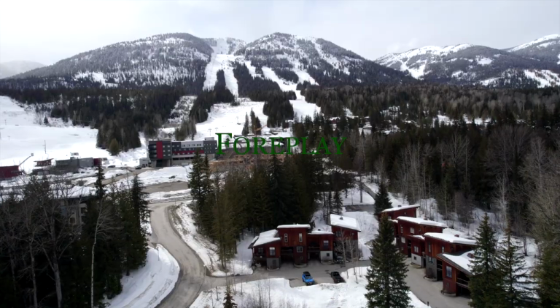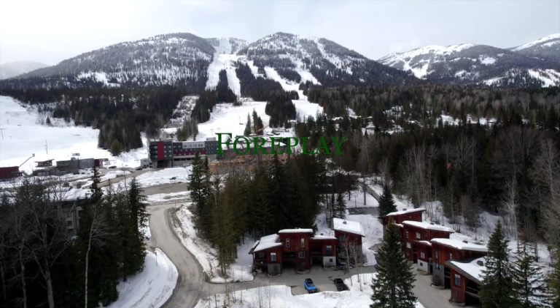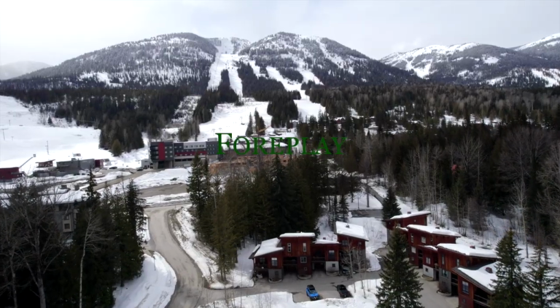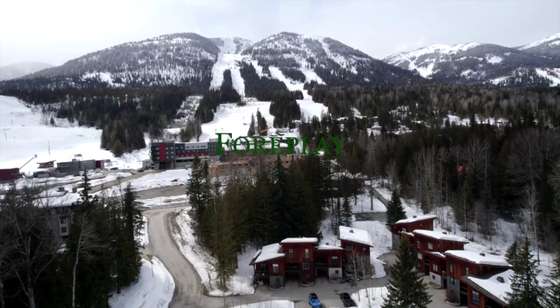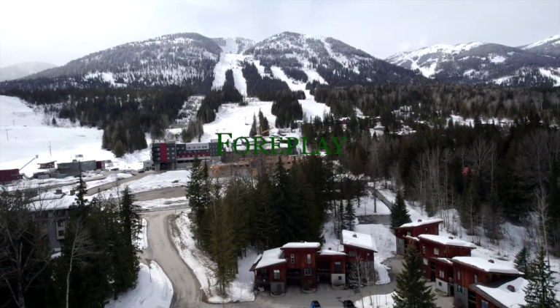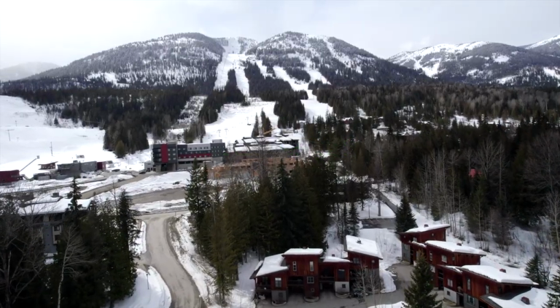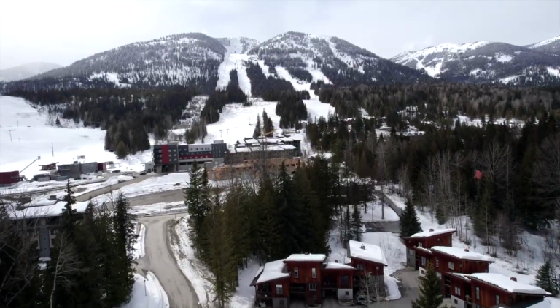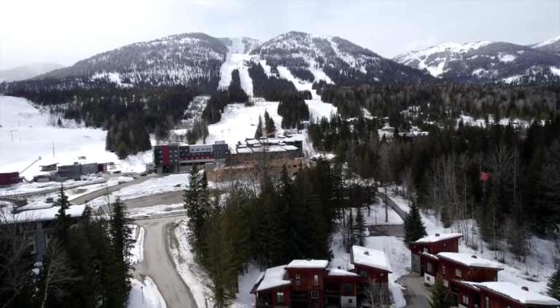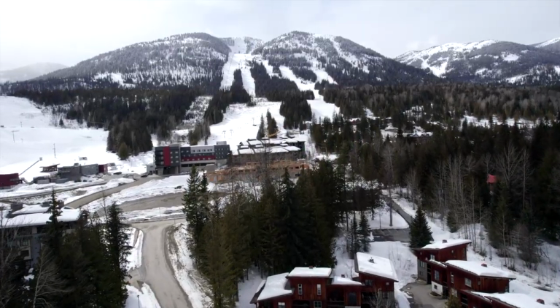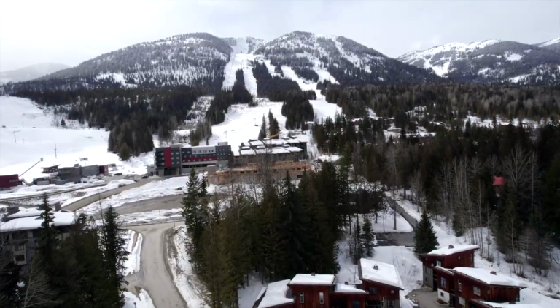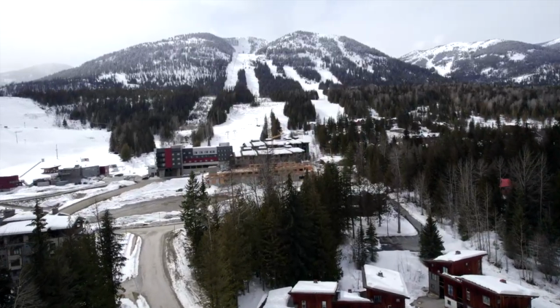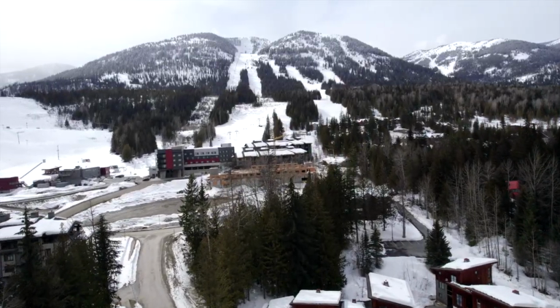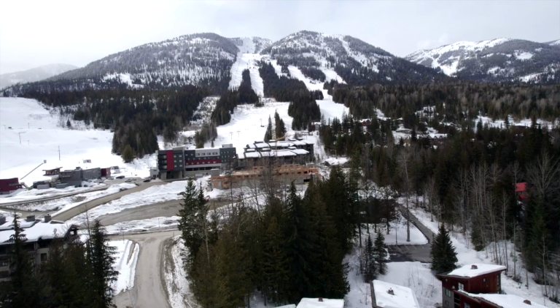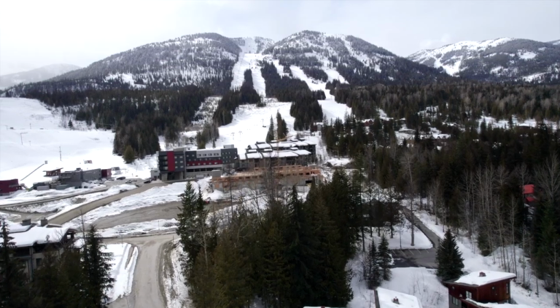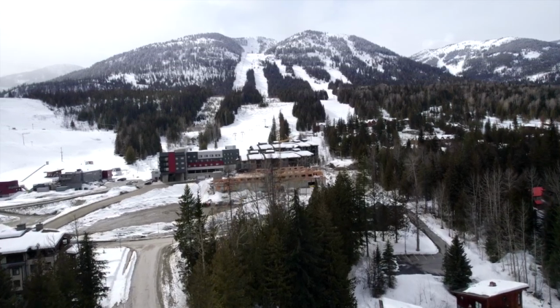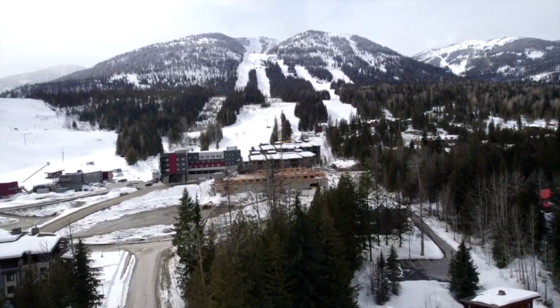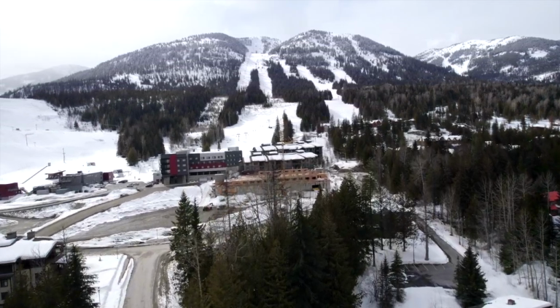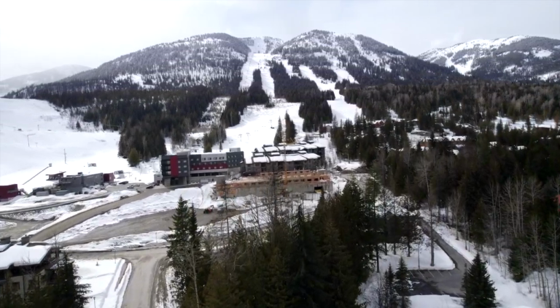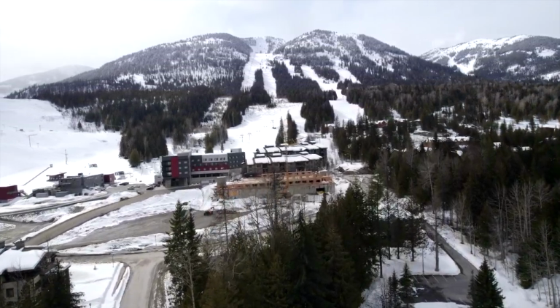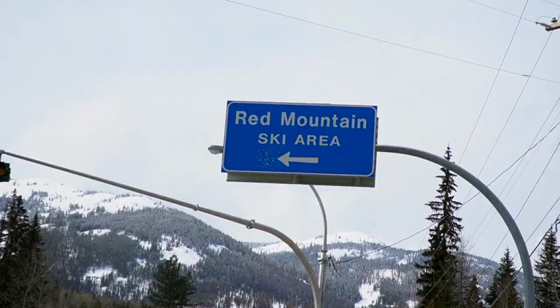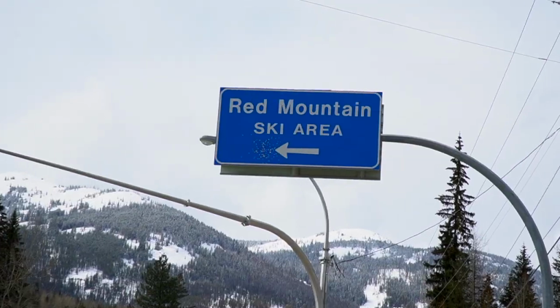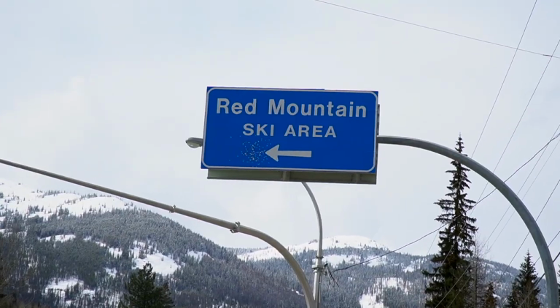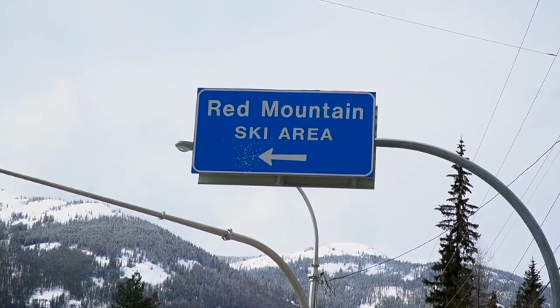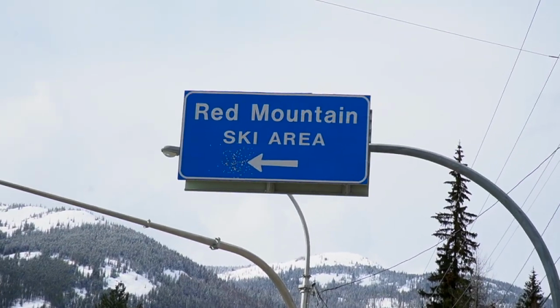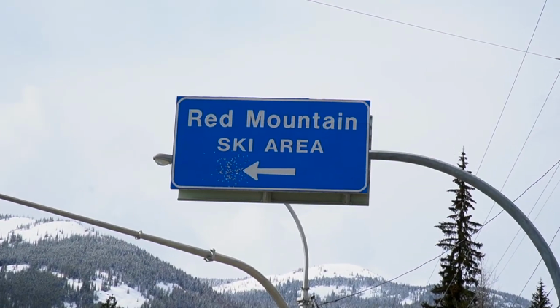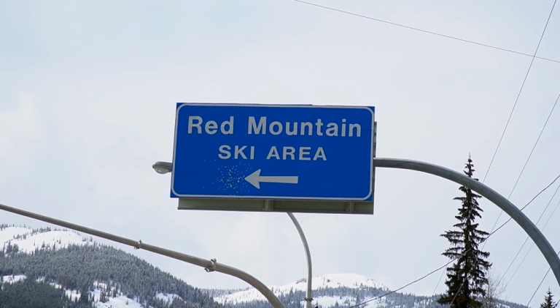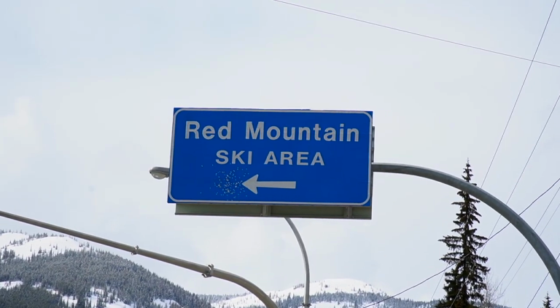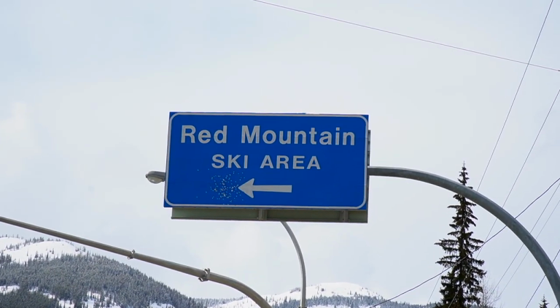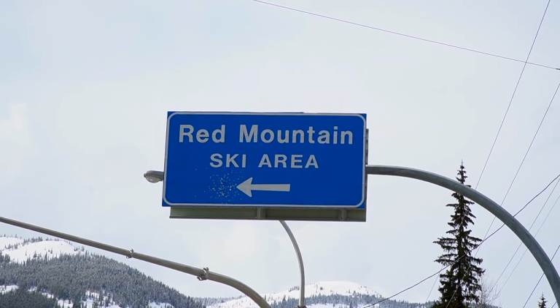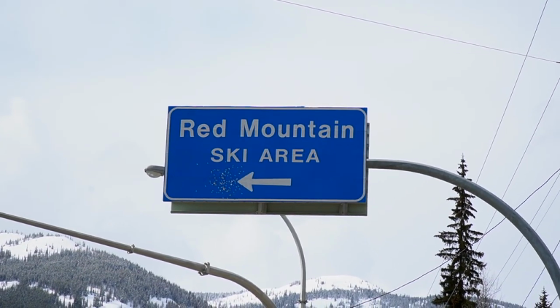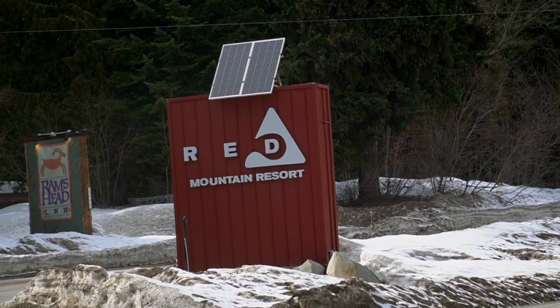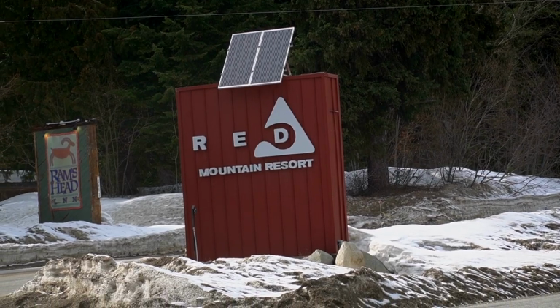From Red Mountain Resort in beautiful Rosslyn, British Columbia, Lion Skis proudly presents the final round of the Masters.